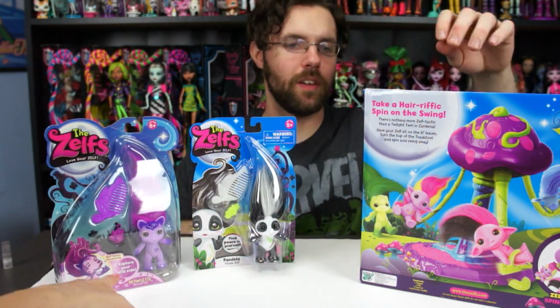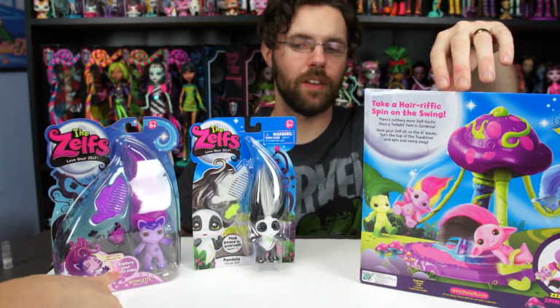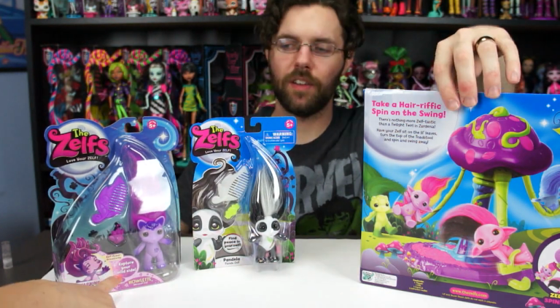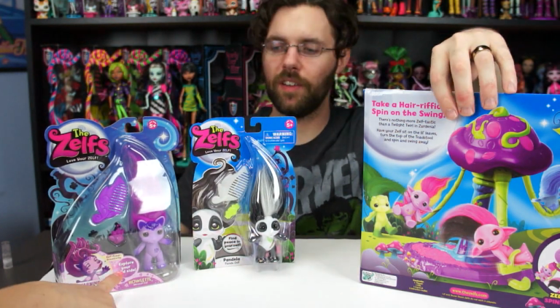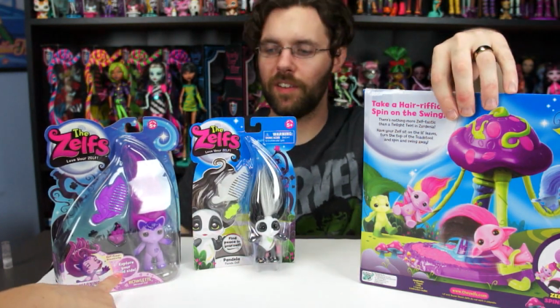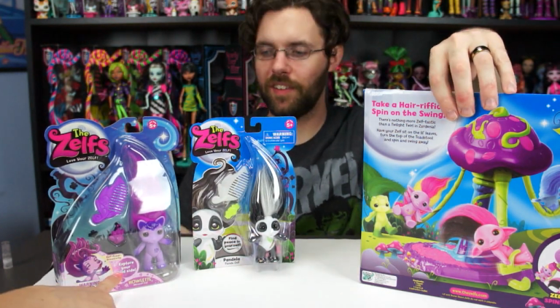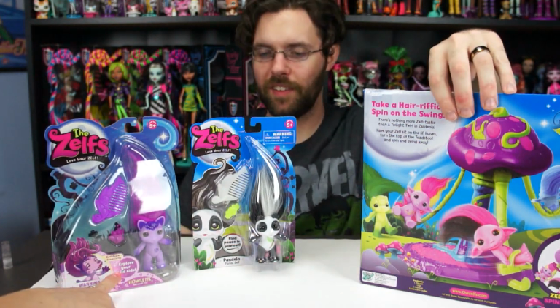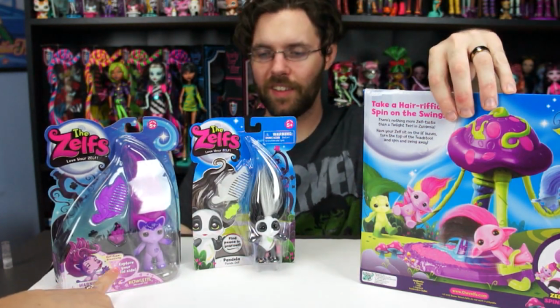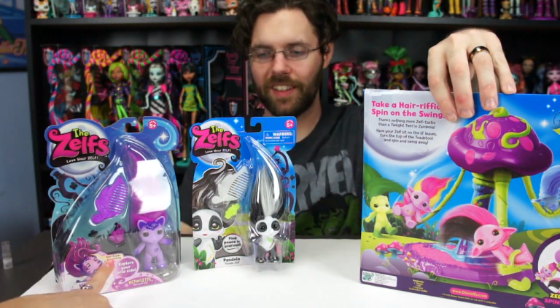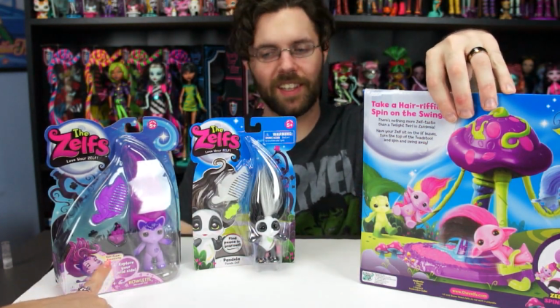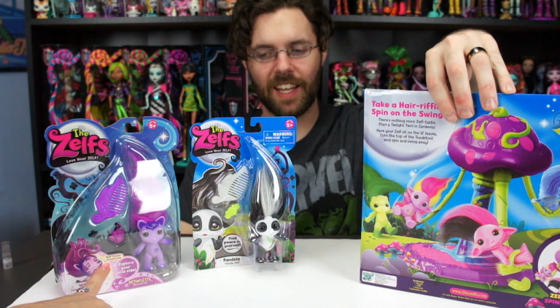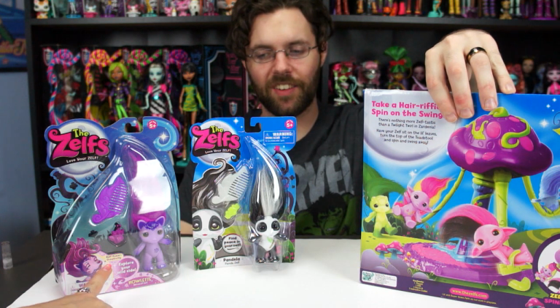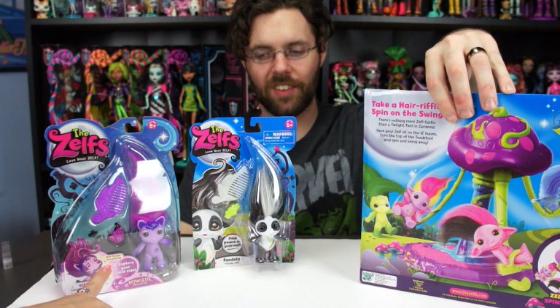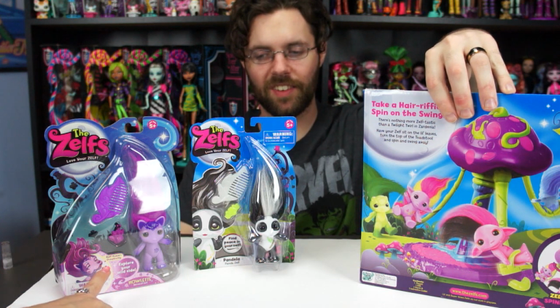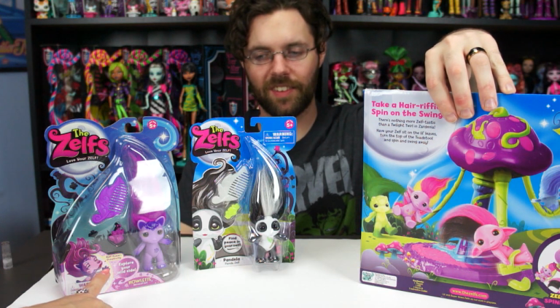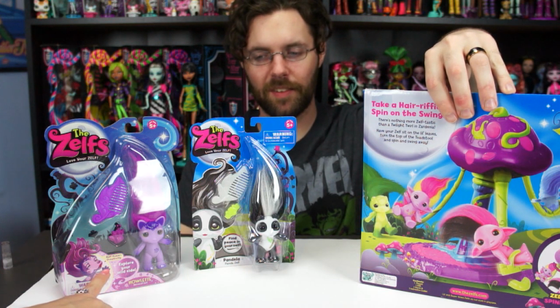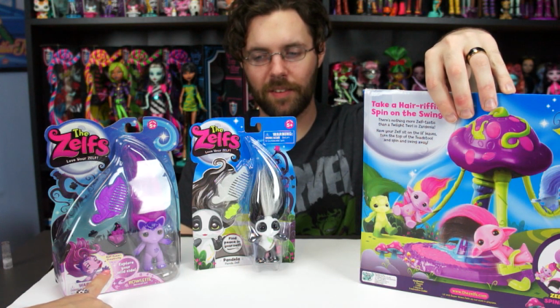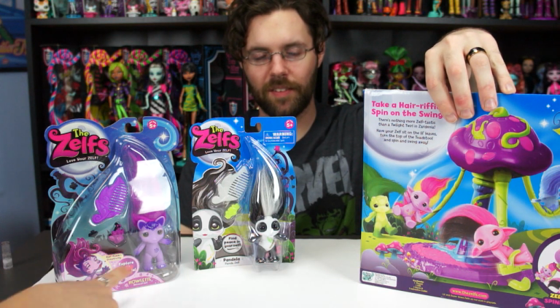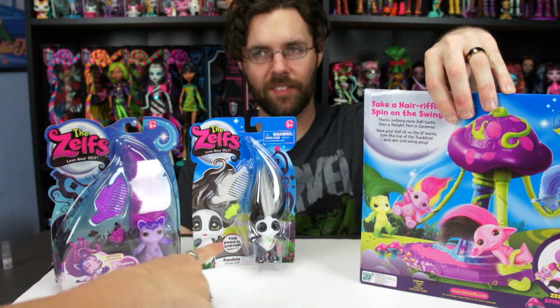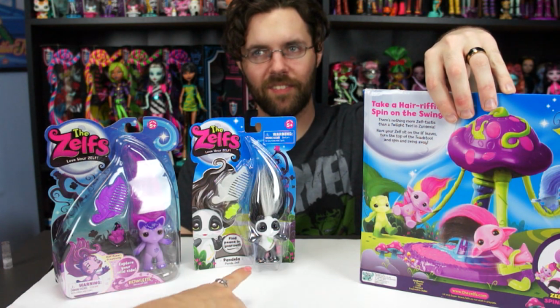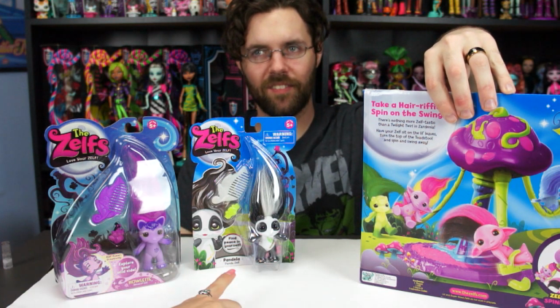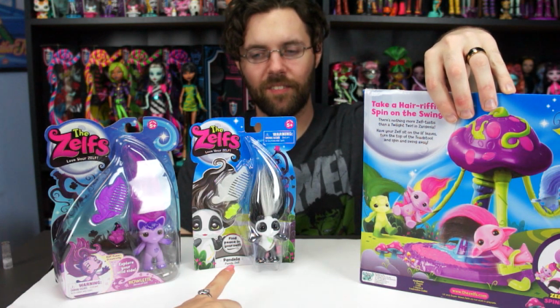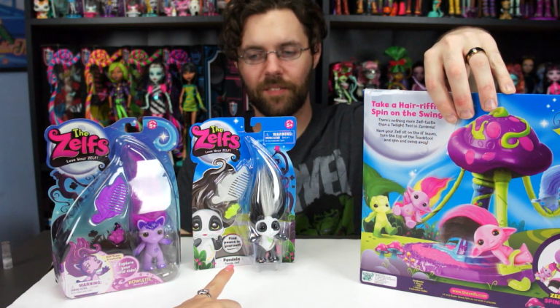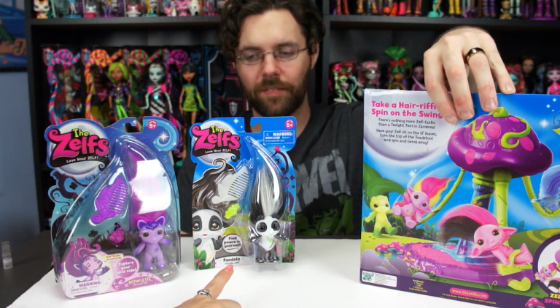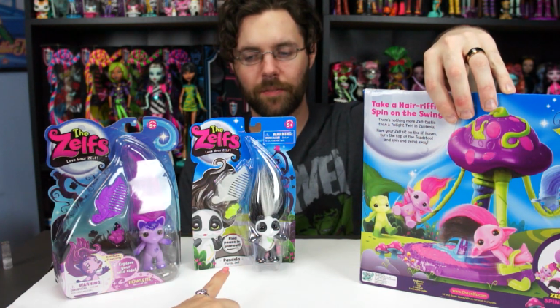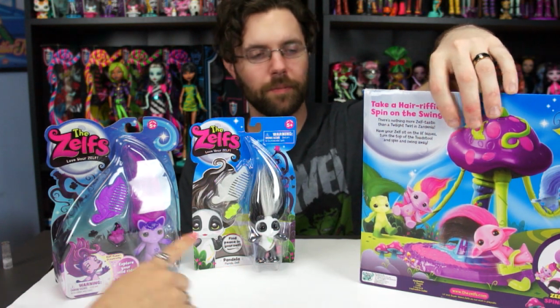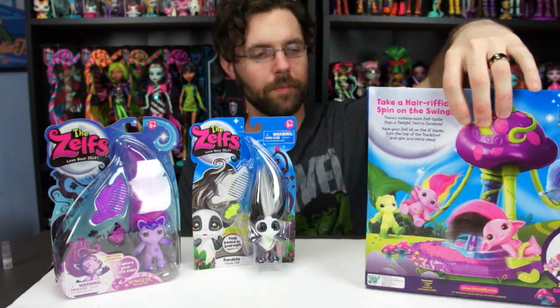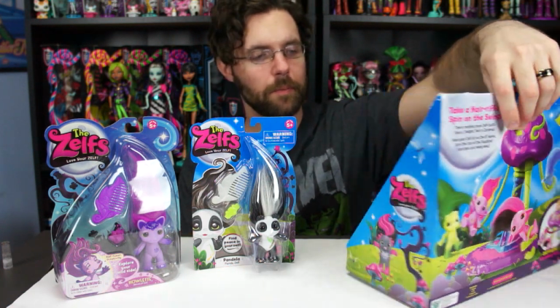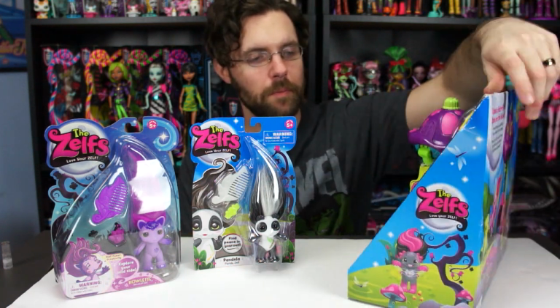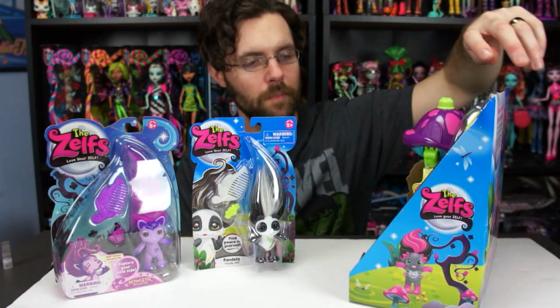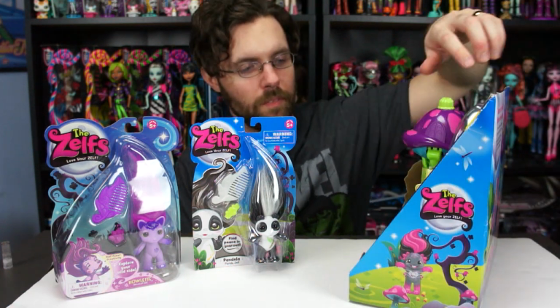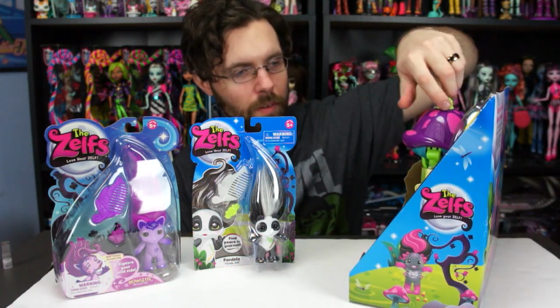On the boxes, Howlet's tagline reads 'Explore your wild side — creativity power, Howlet.' And then the panda one says 'Find peace in yourself.'